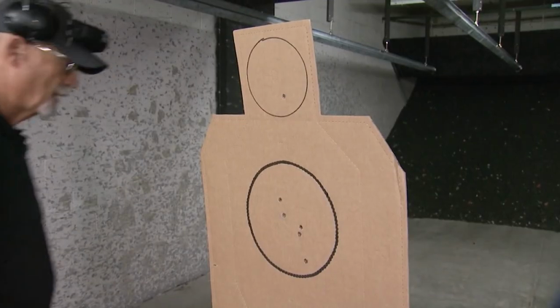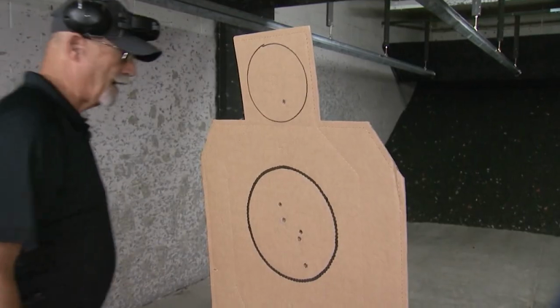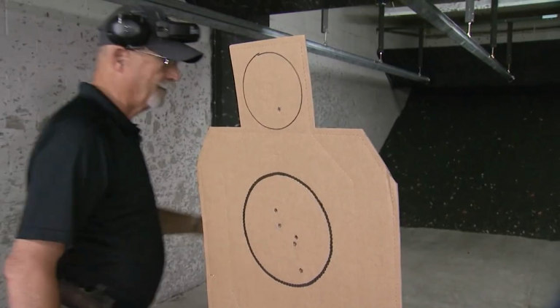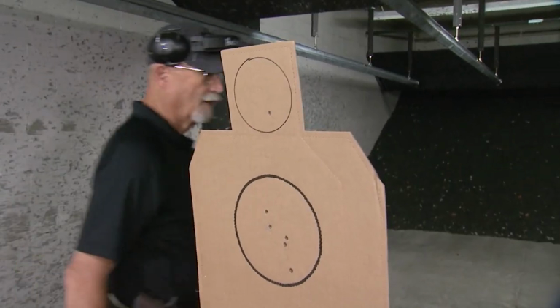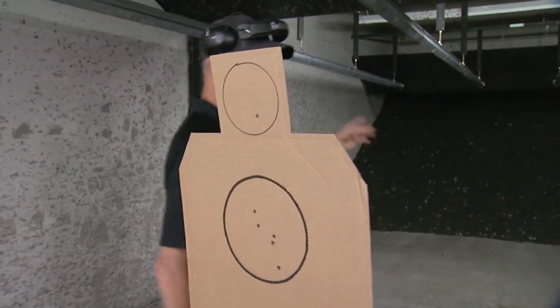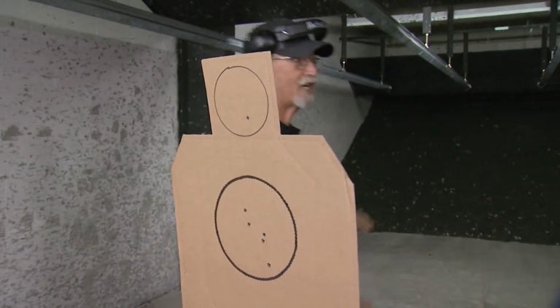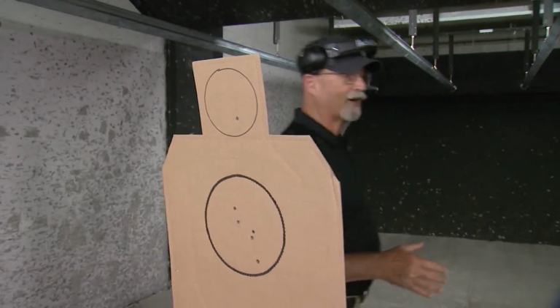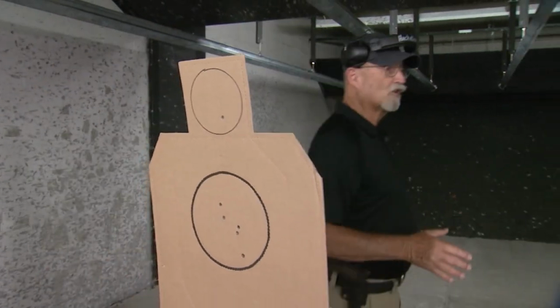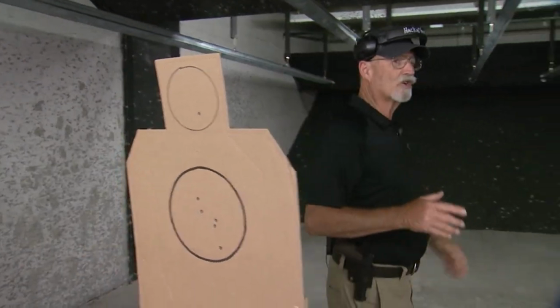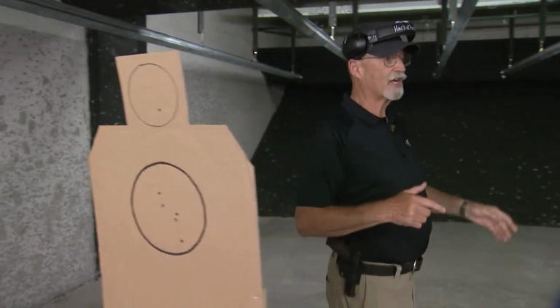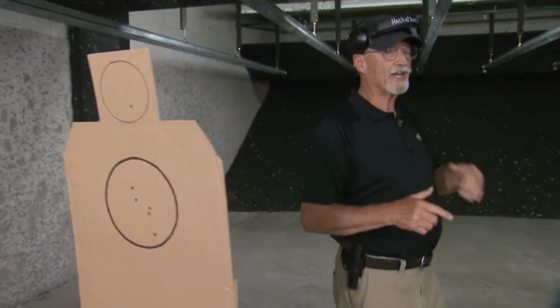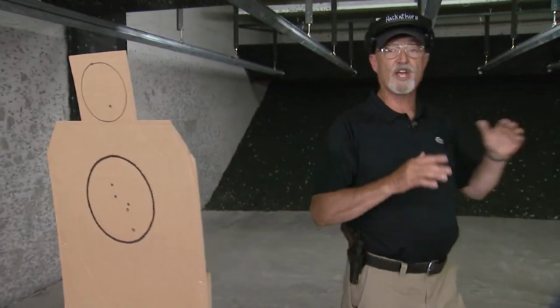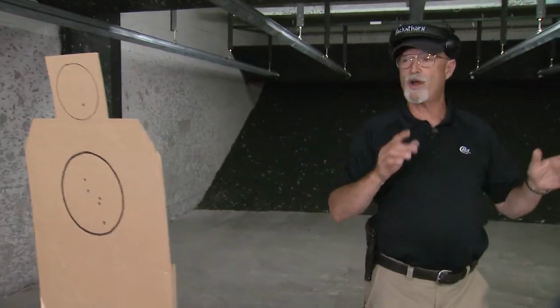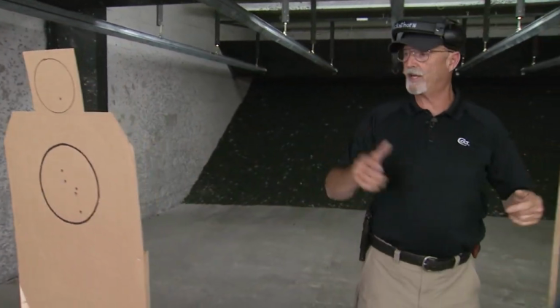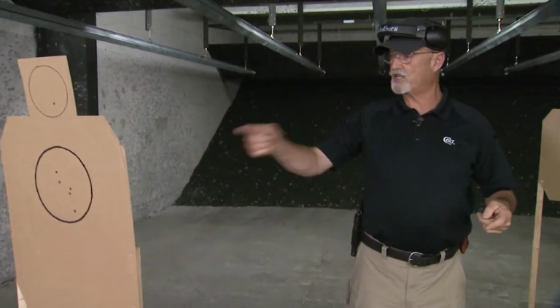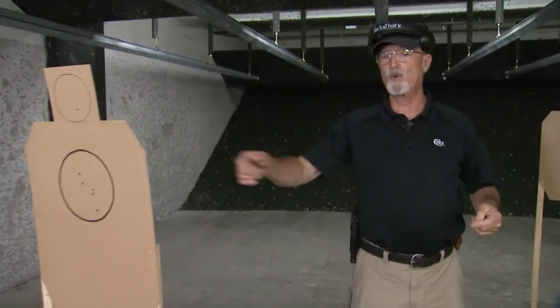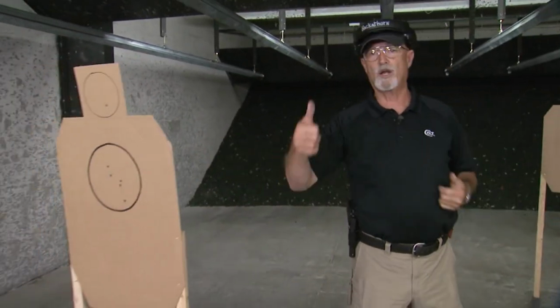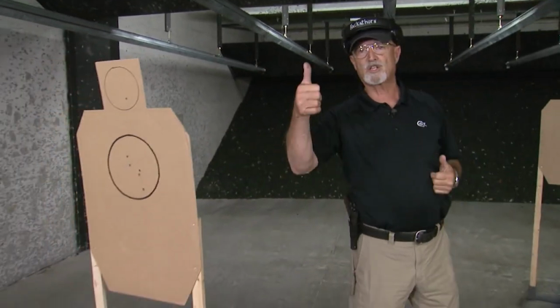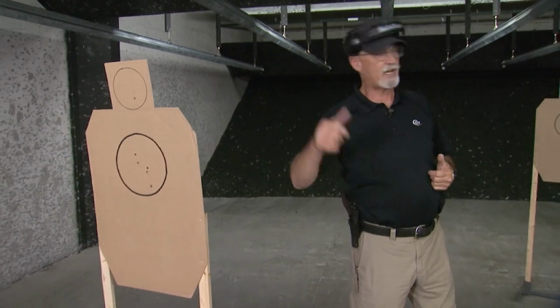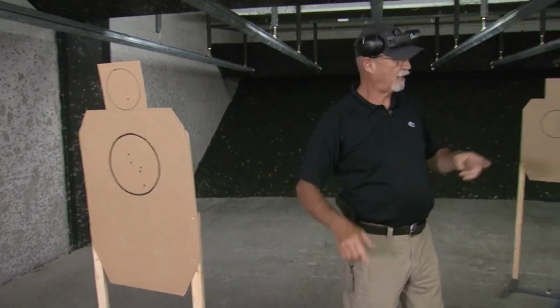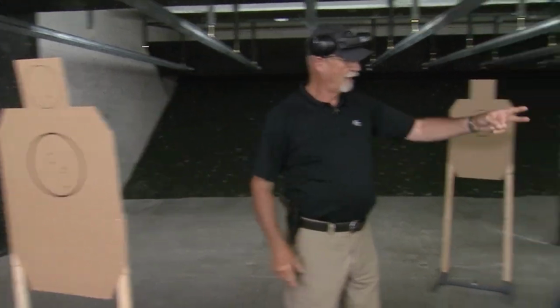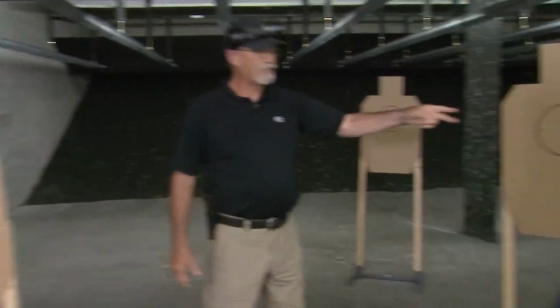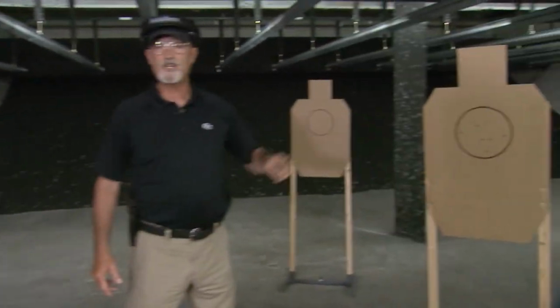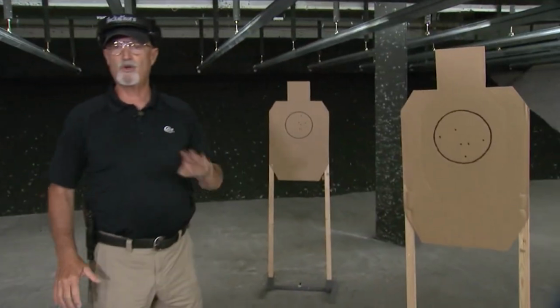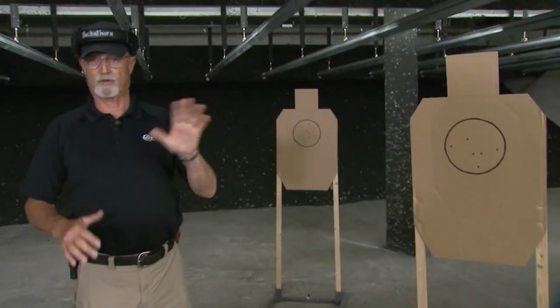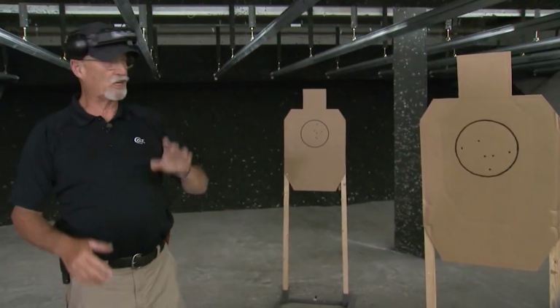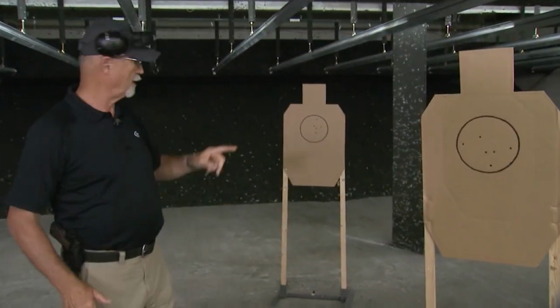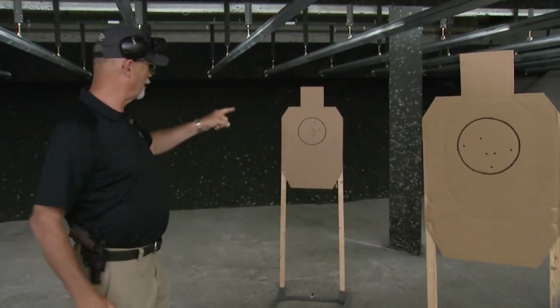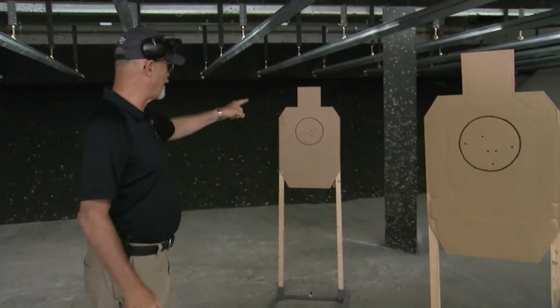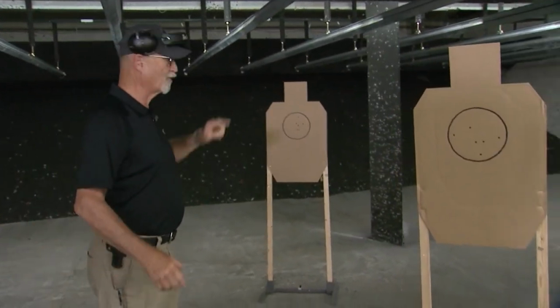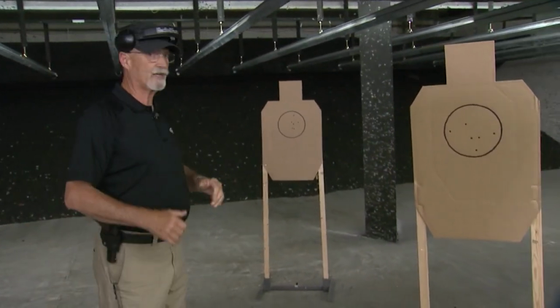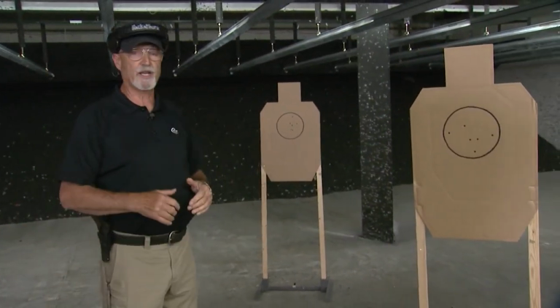Let's check out my targets and see how I did. T1 — clean. T2 — clean. T3 — clean.